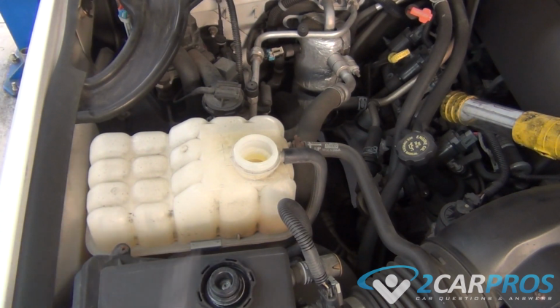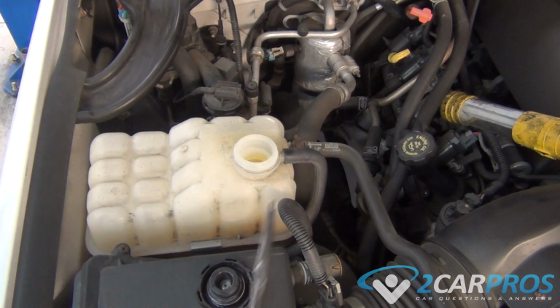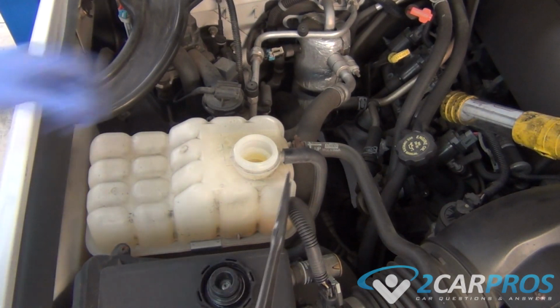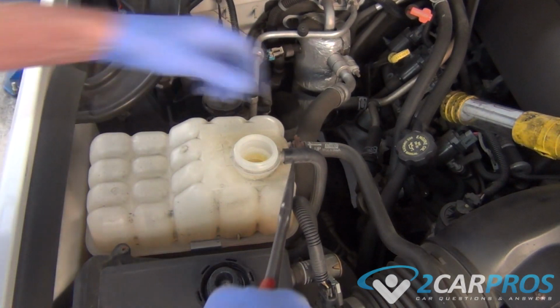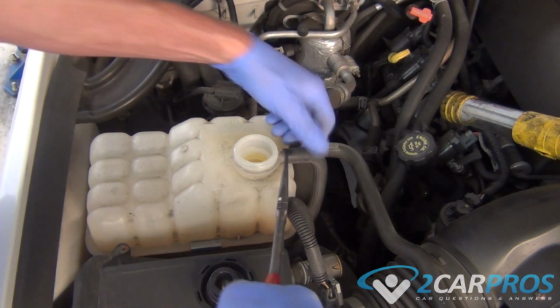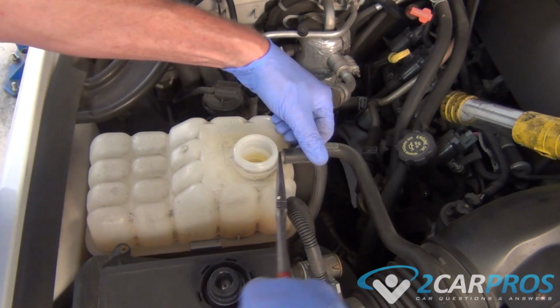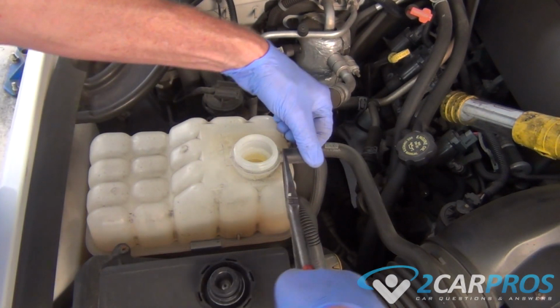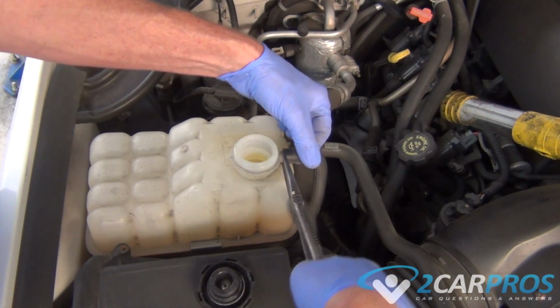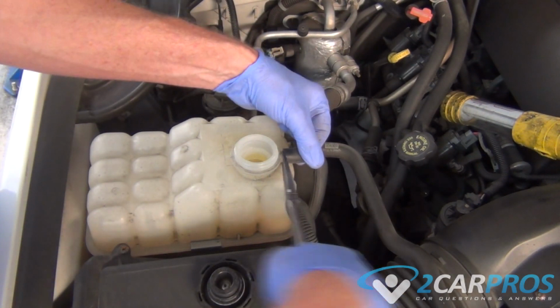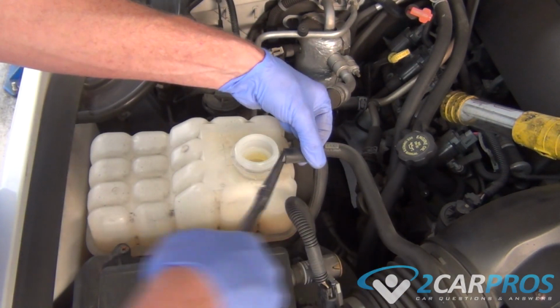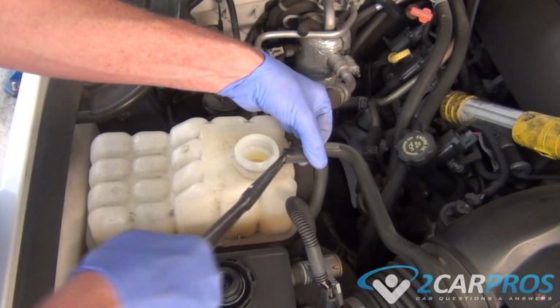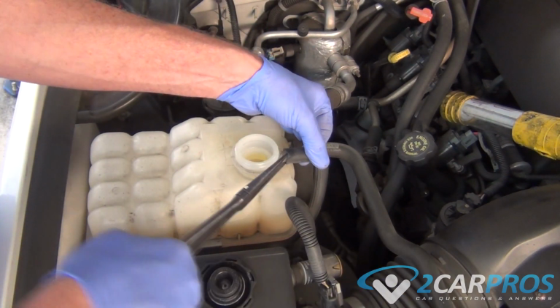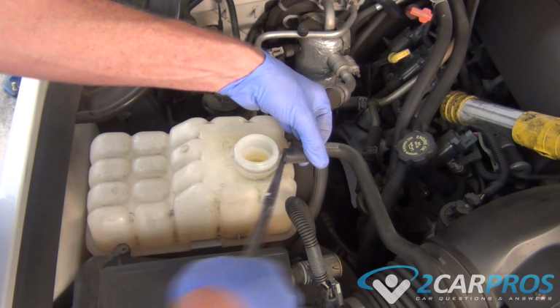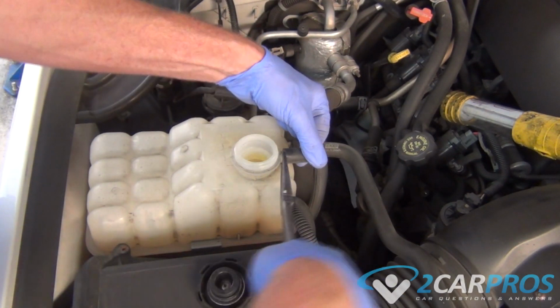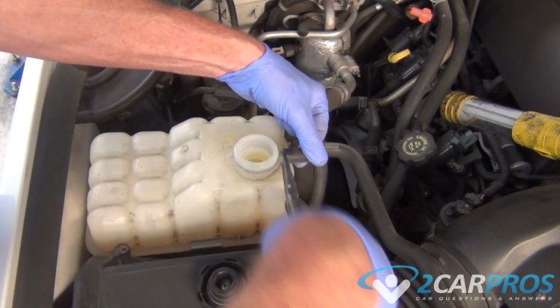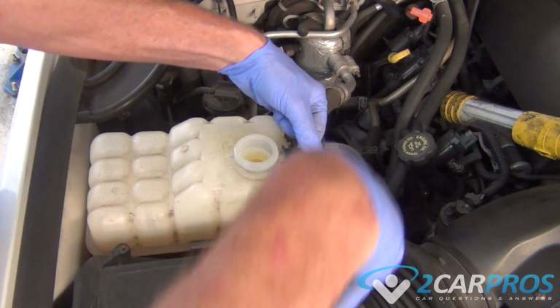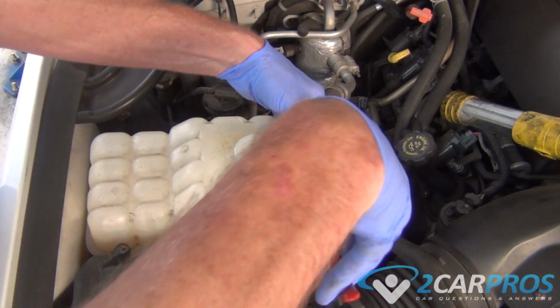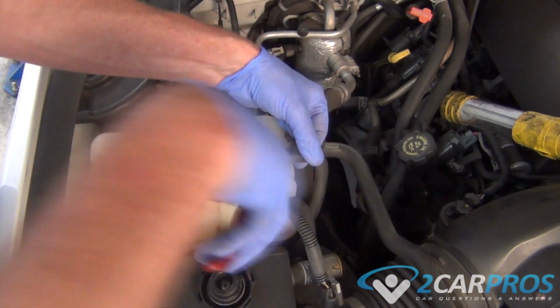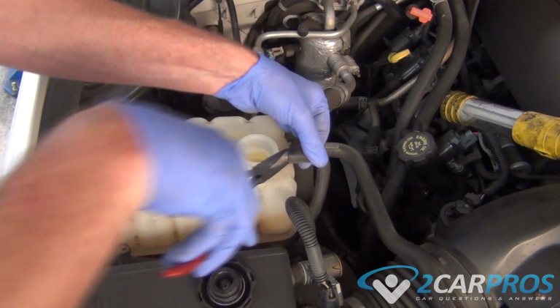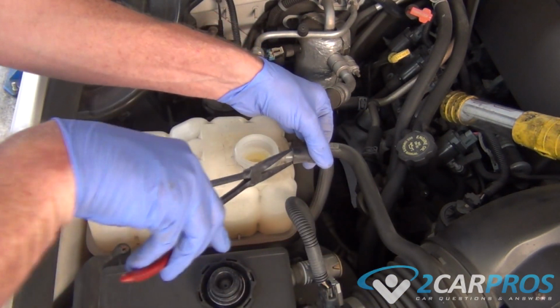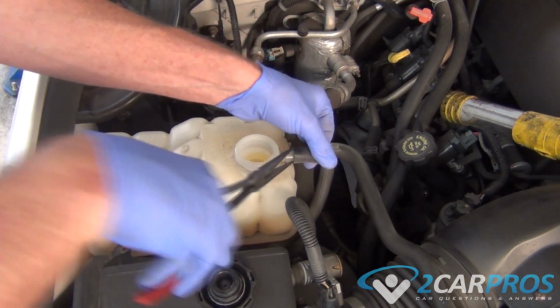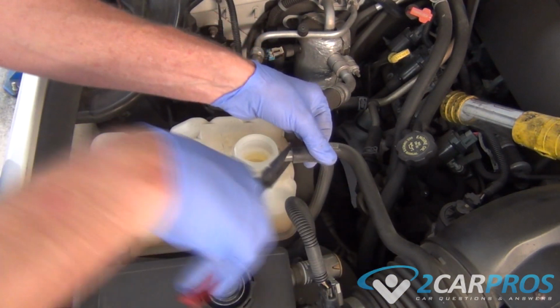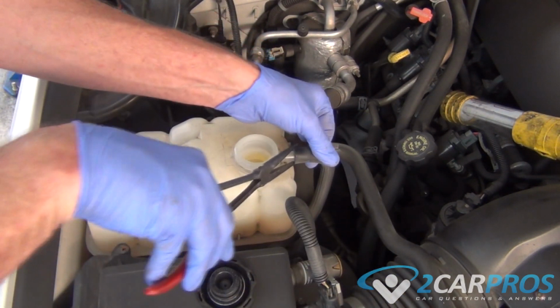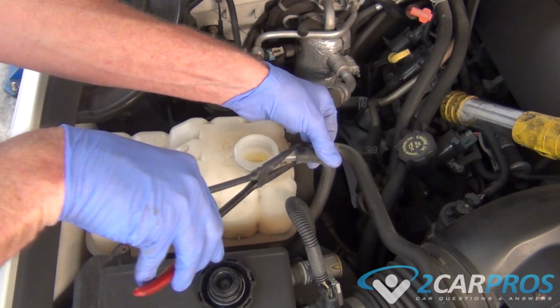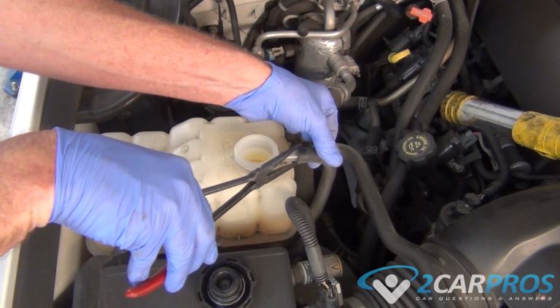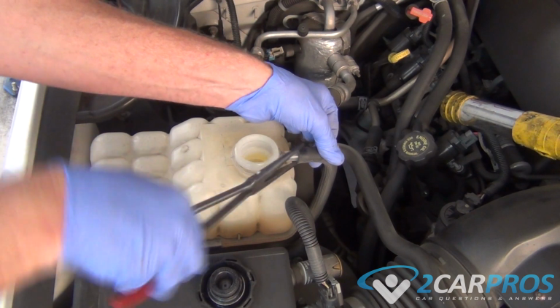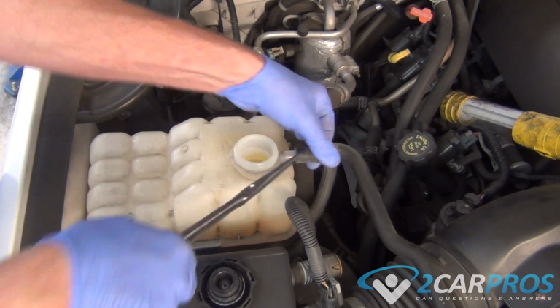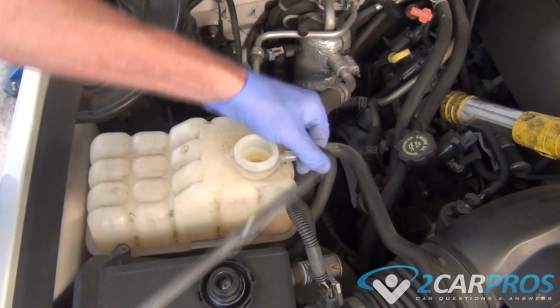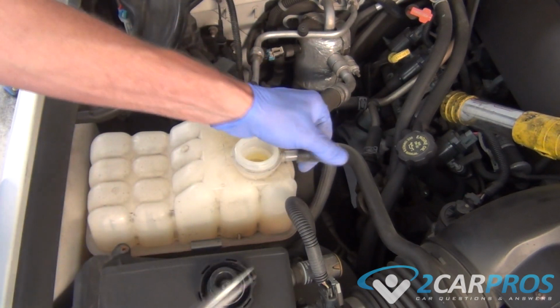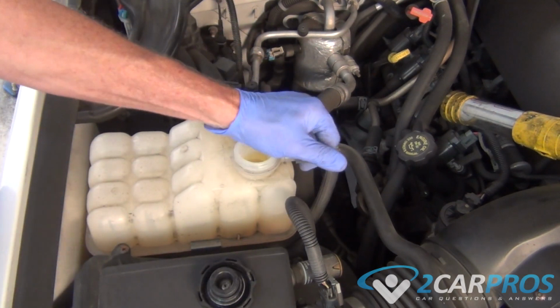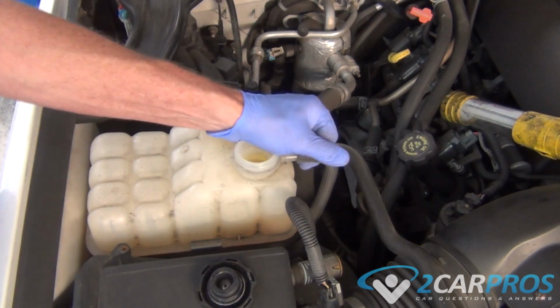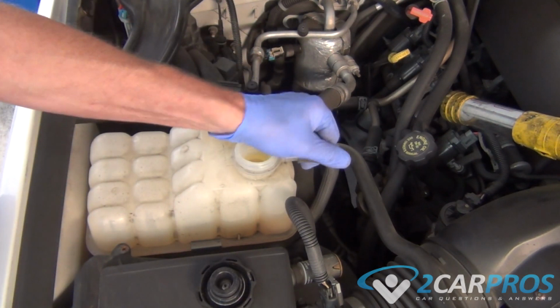Next, with all the coolant out of the system, we can begin removing the tubes that lead into the coolant reservoir.